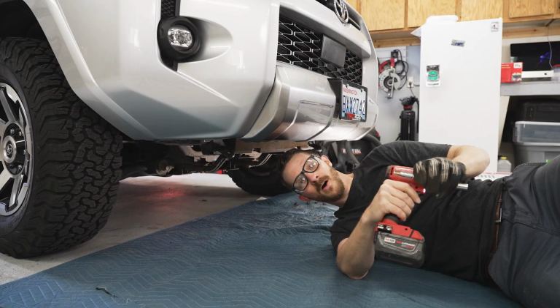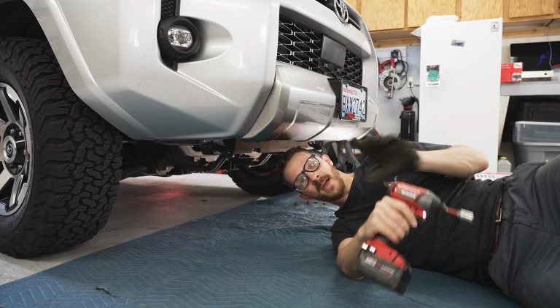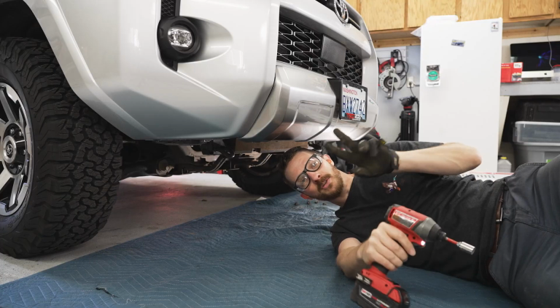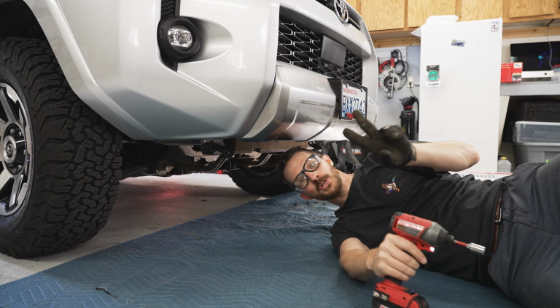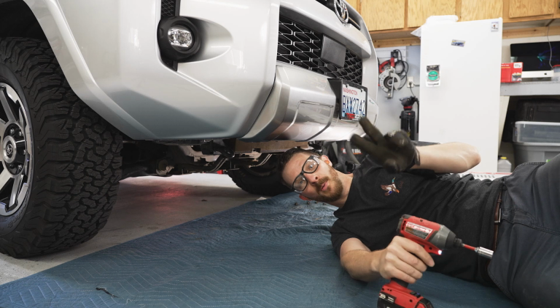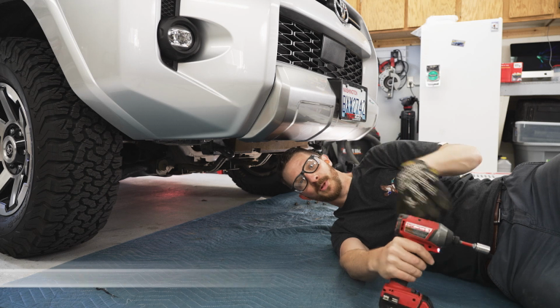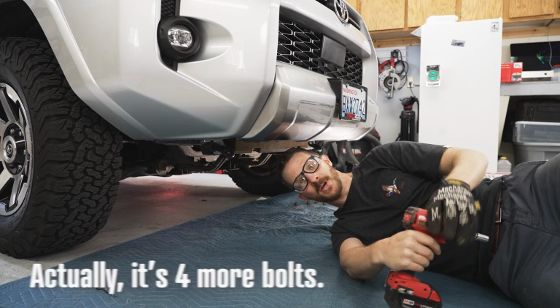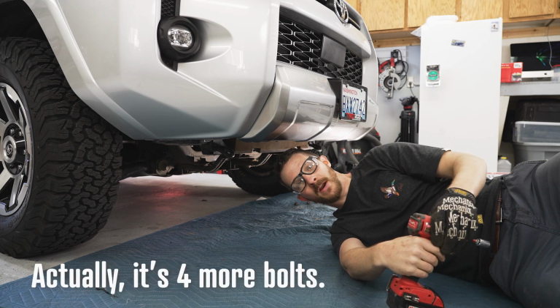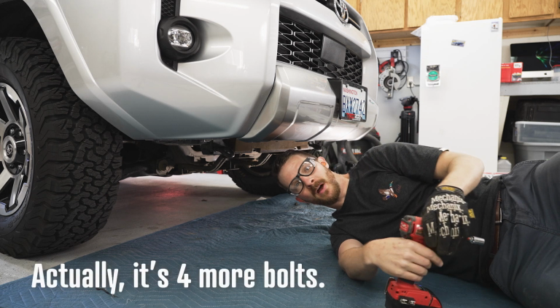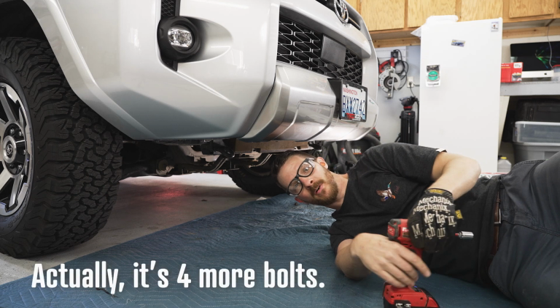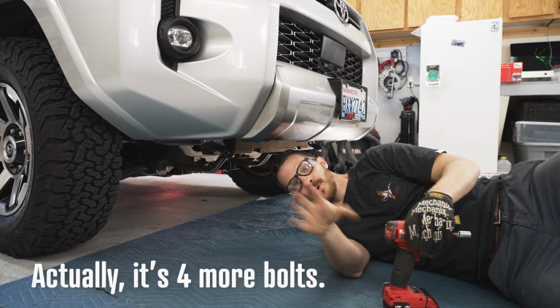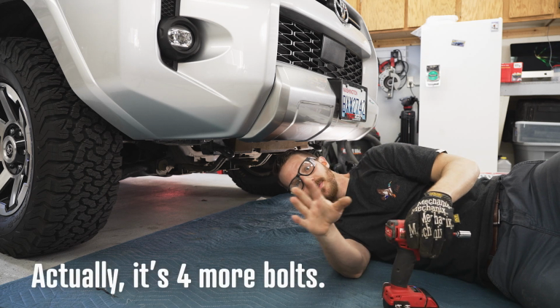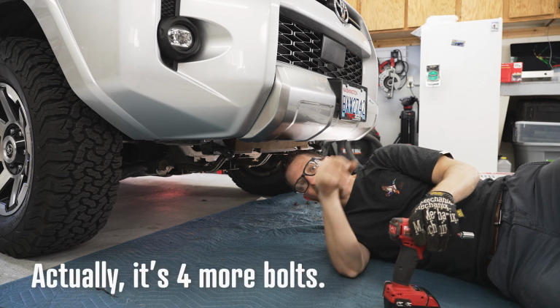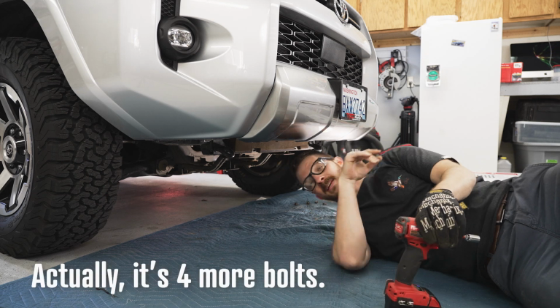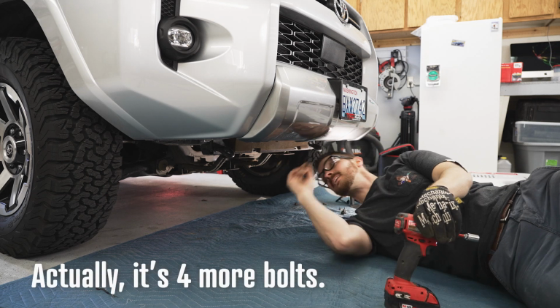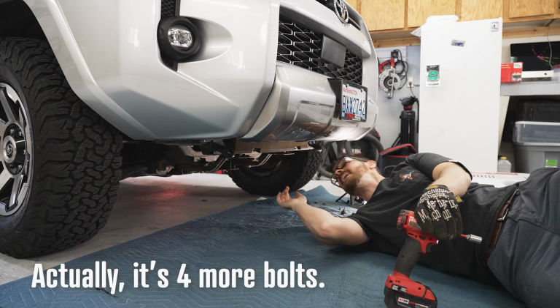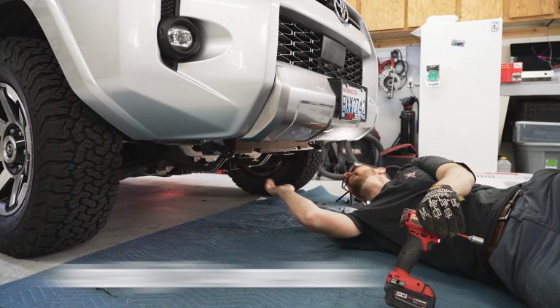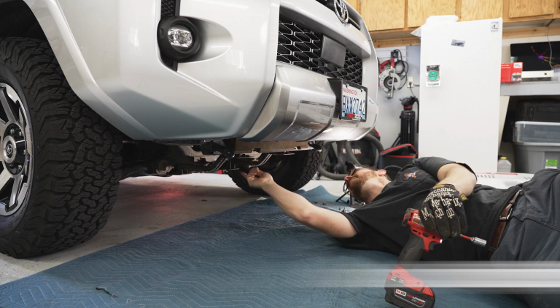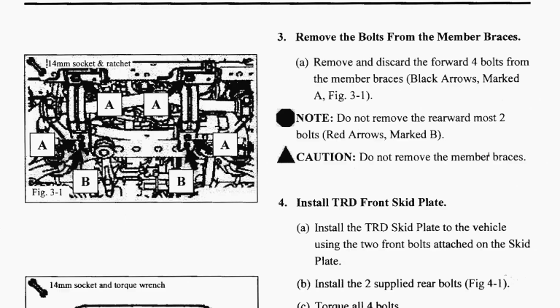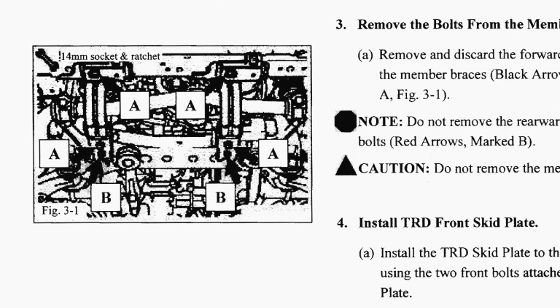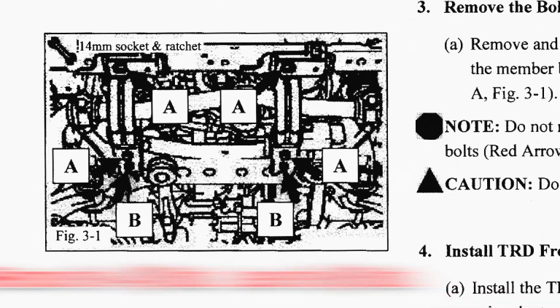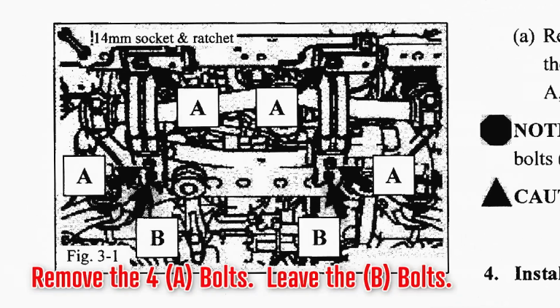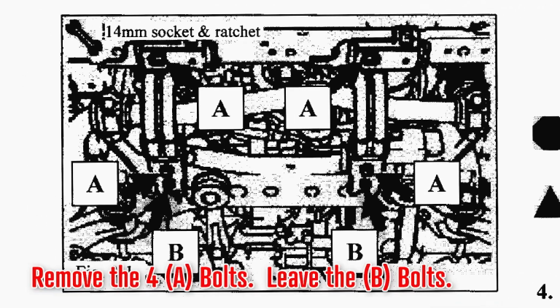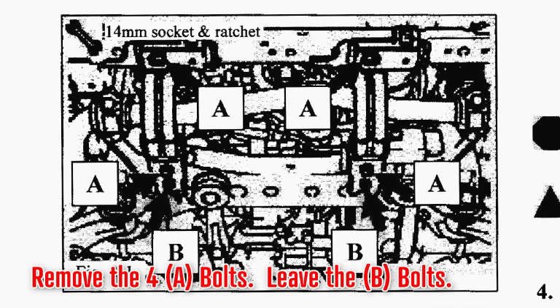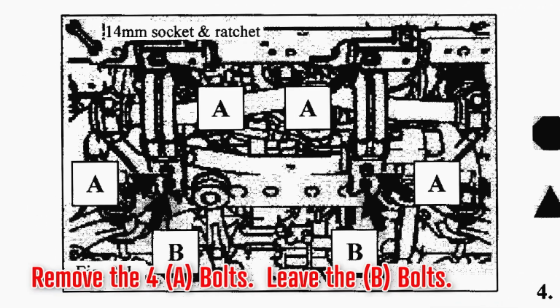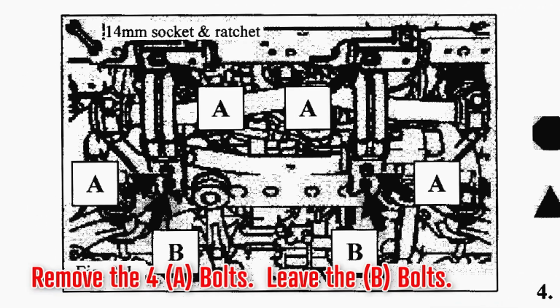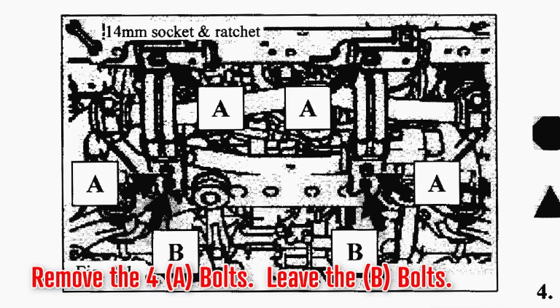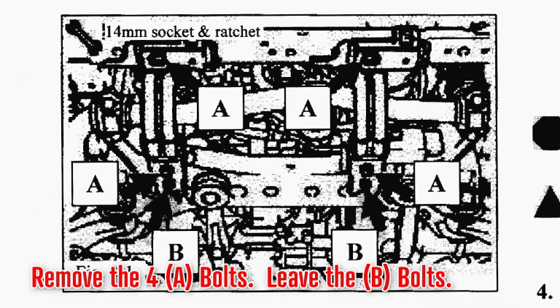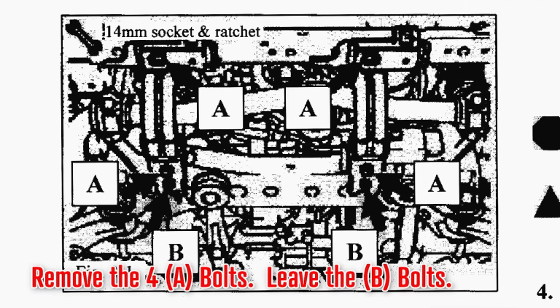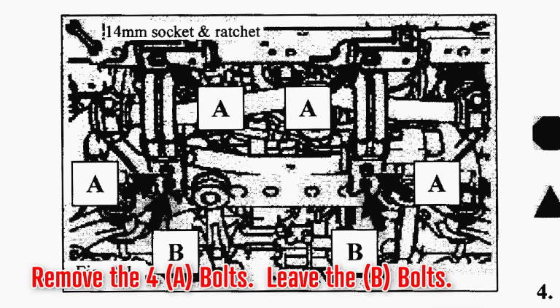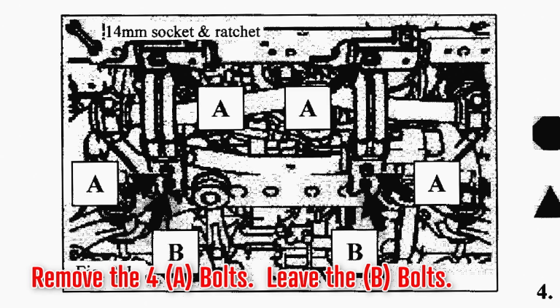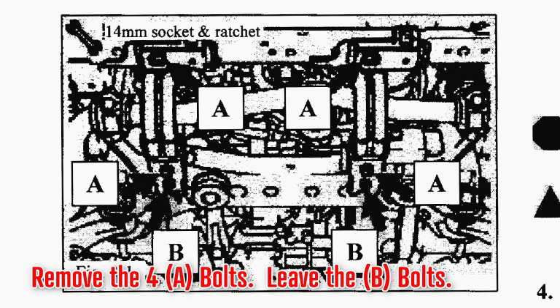There are two more bolts you're going to want to remove. They're really easy to get at — they're right here in the front, right there and there.